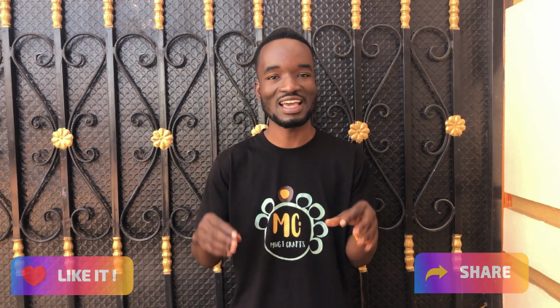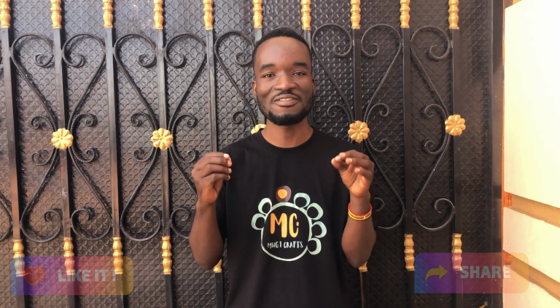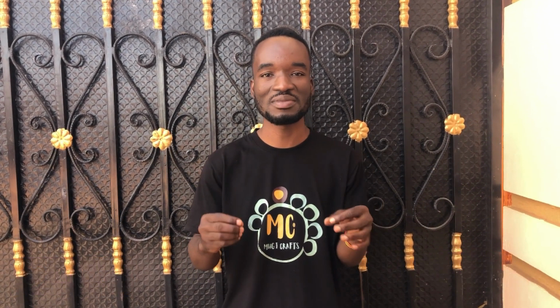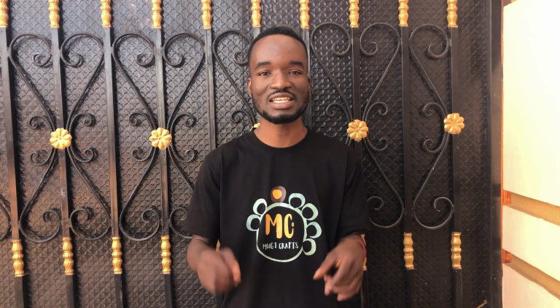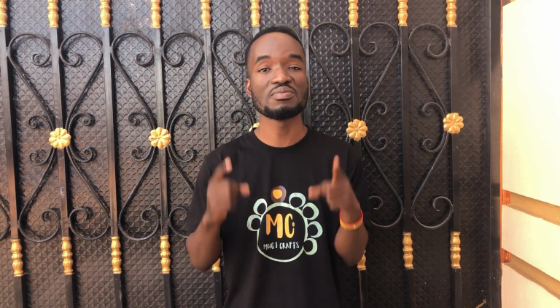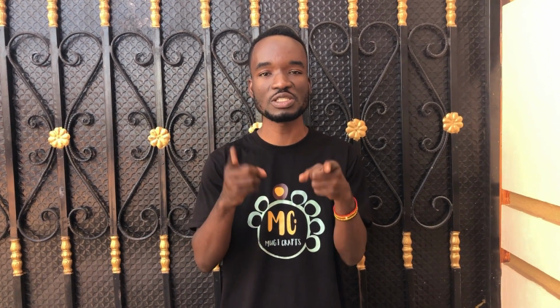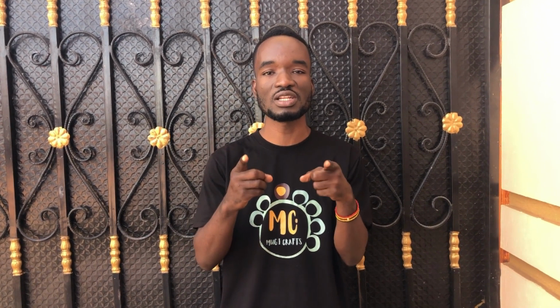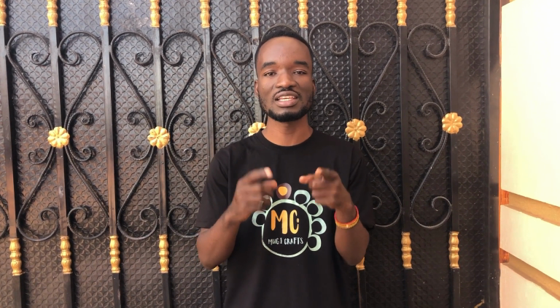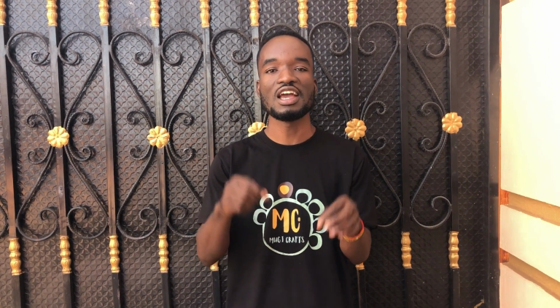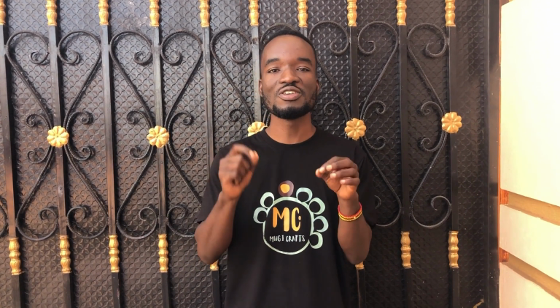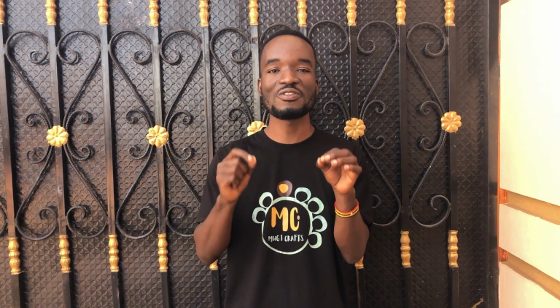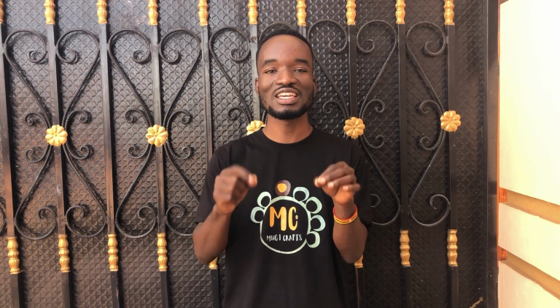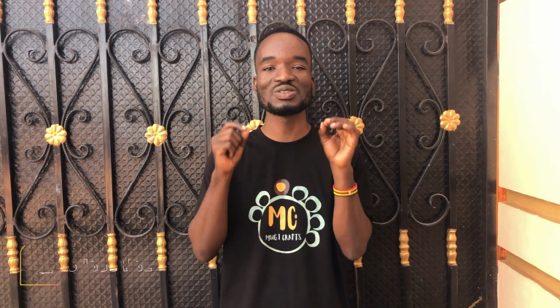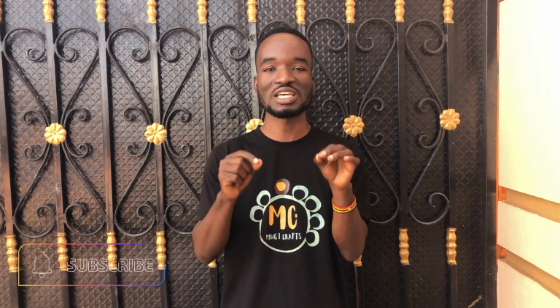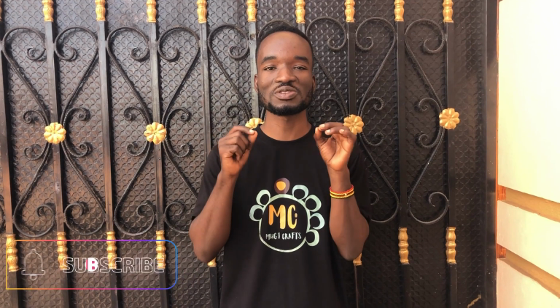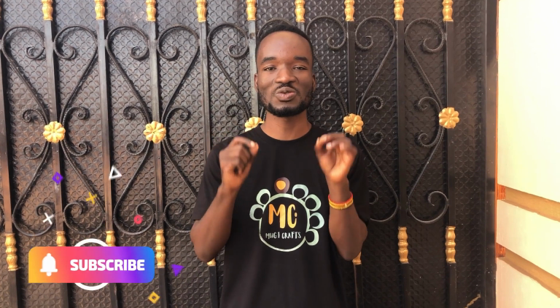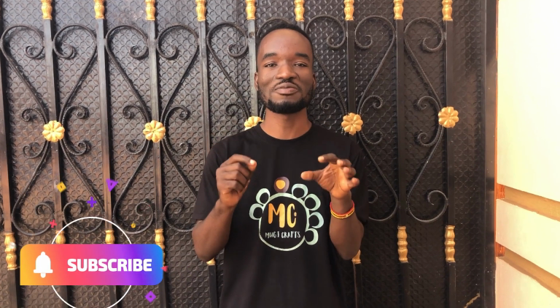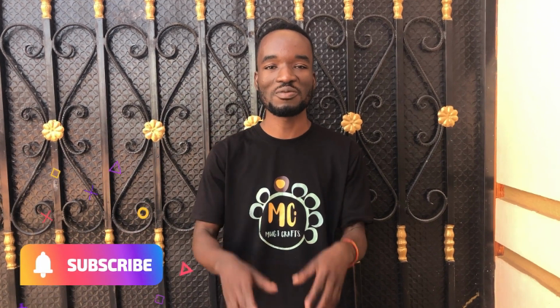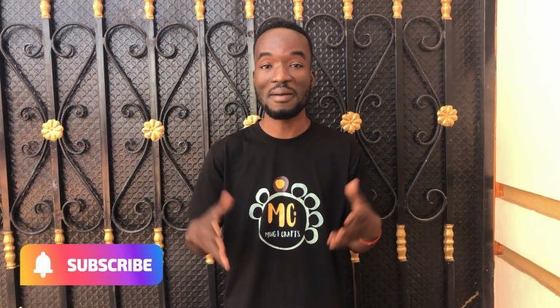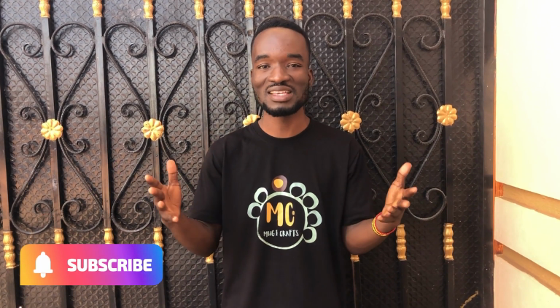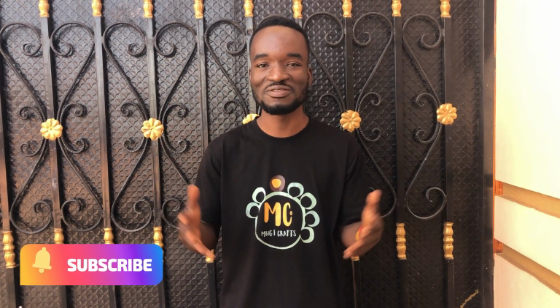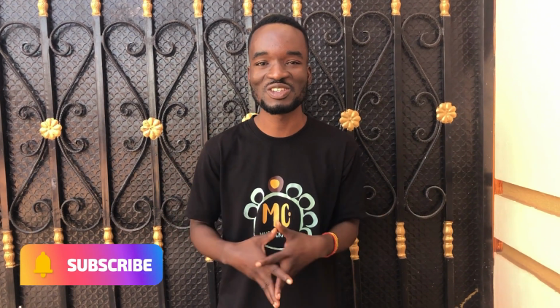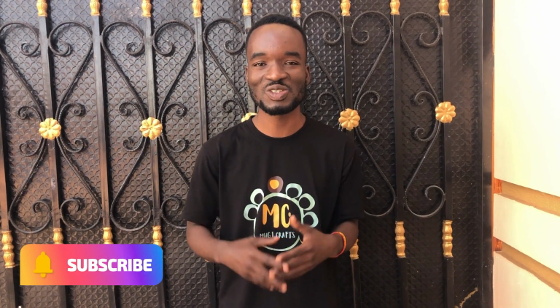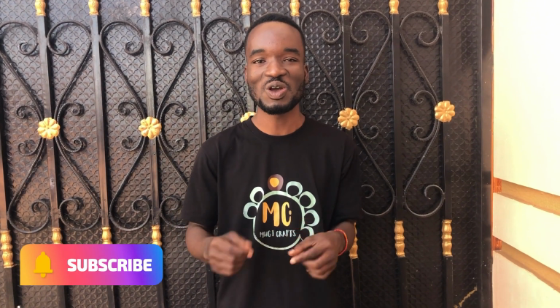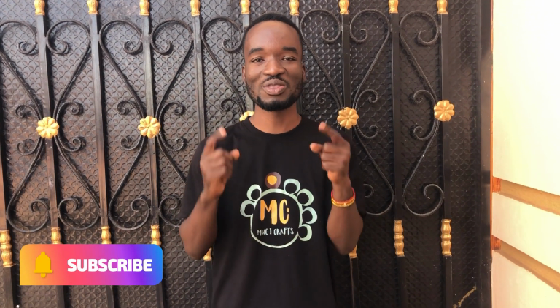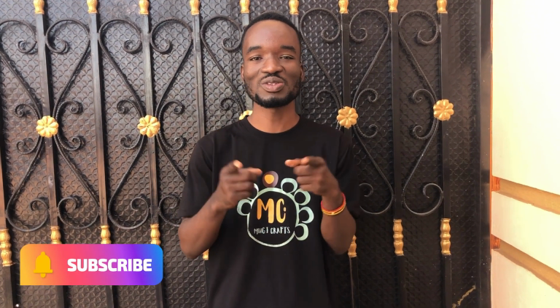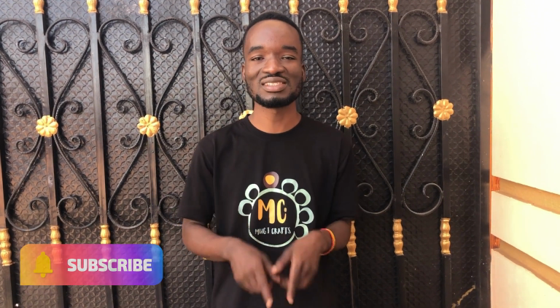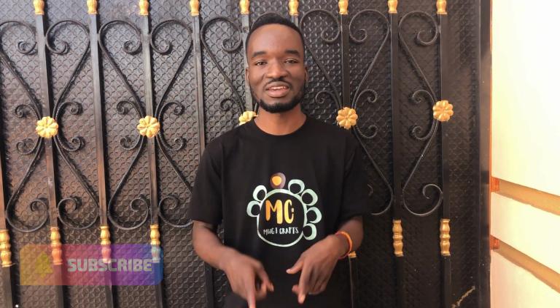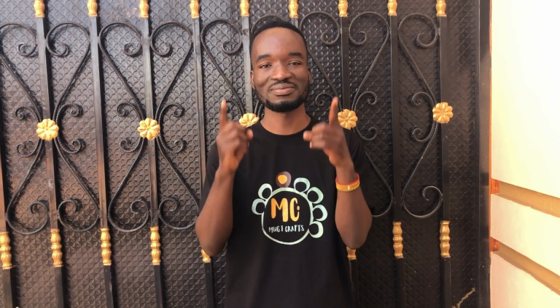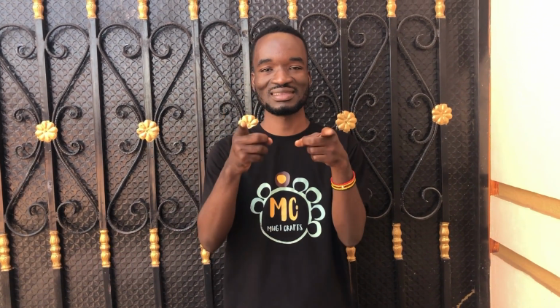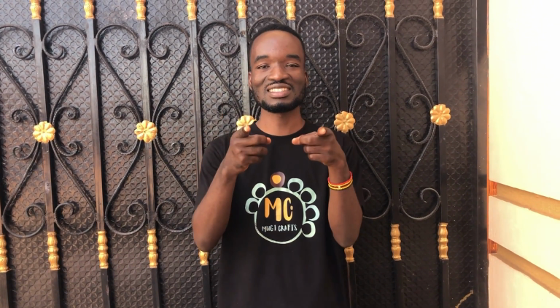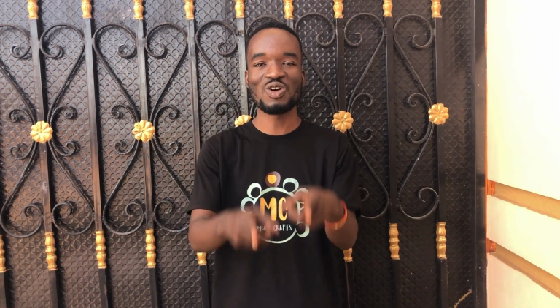And most importantly, don't forget to subscribe for more amazing videos. So without wasting time, let's go.